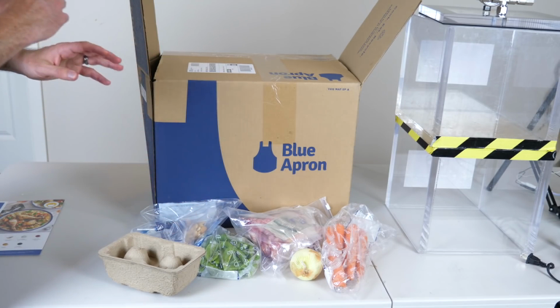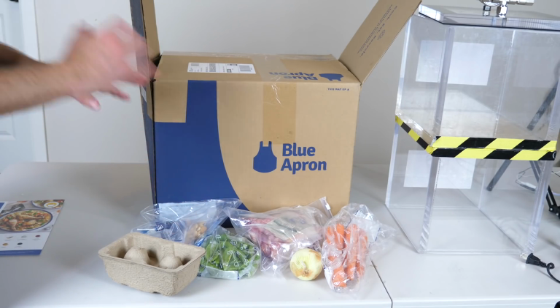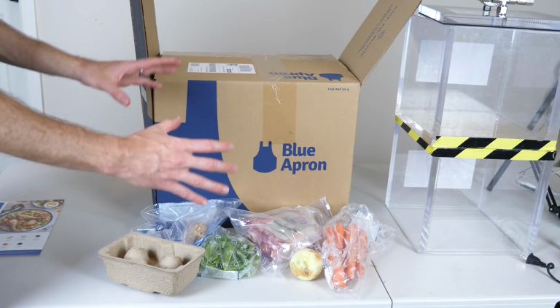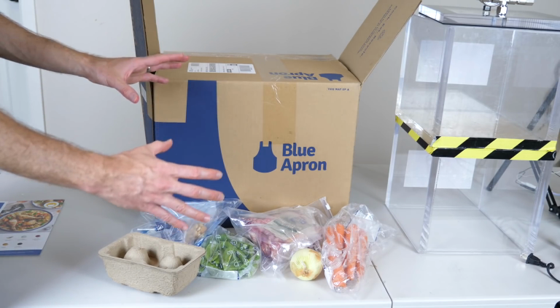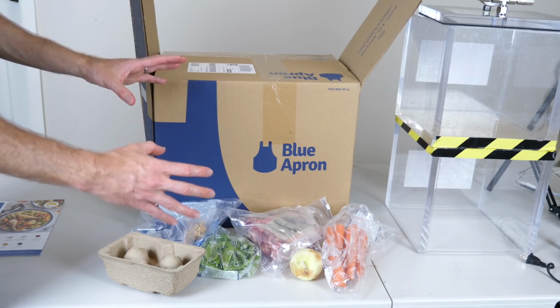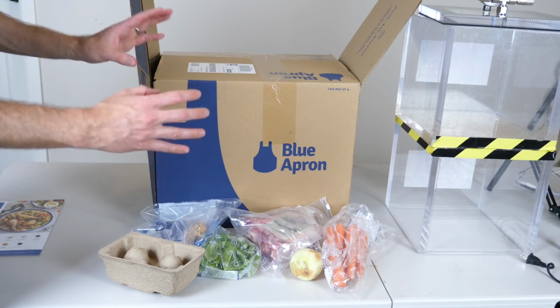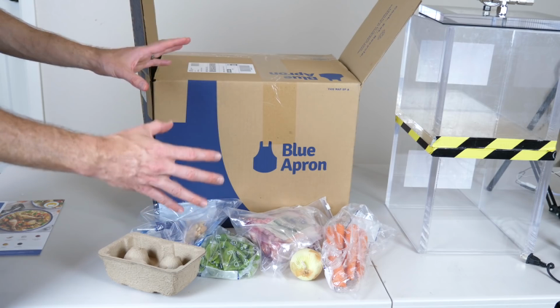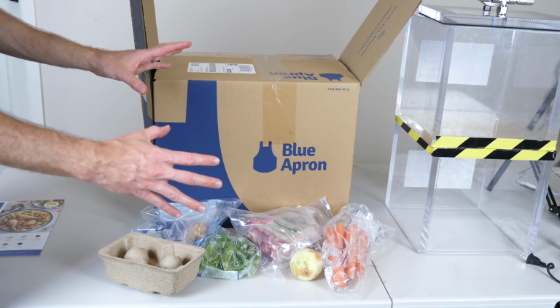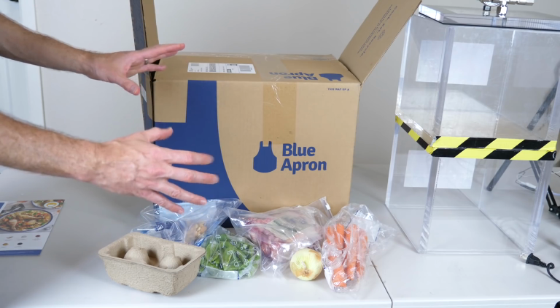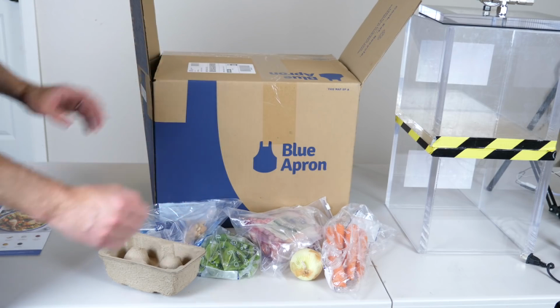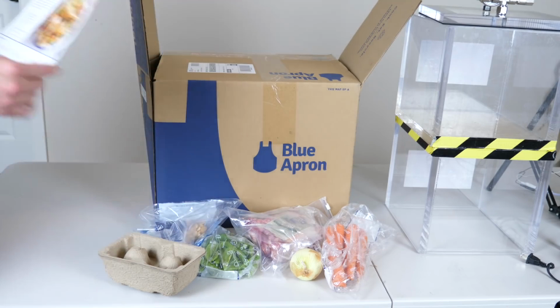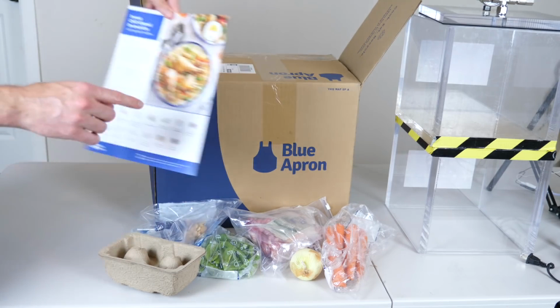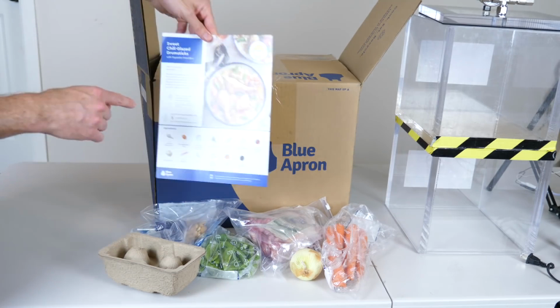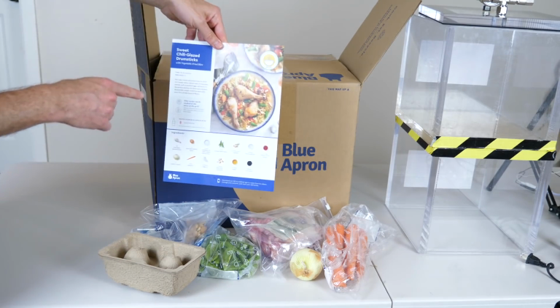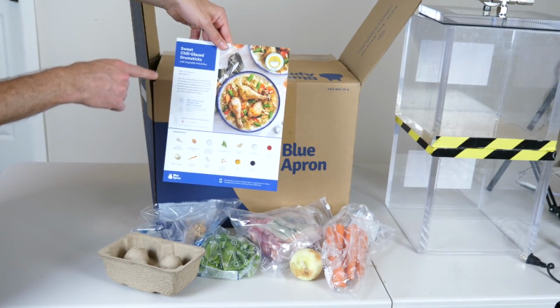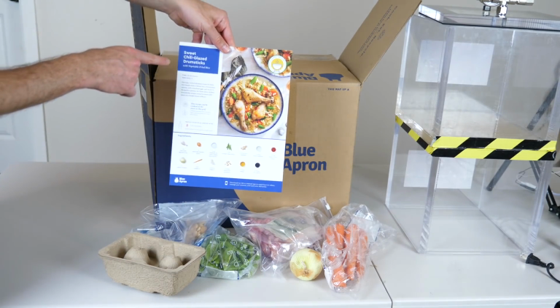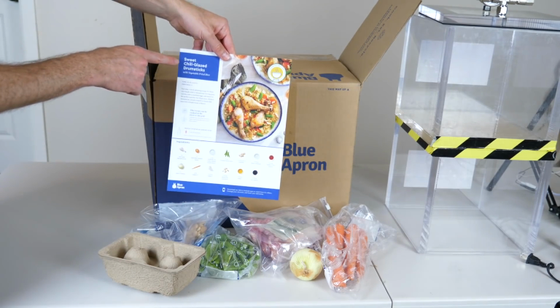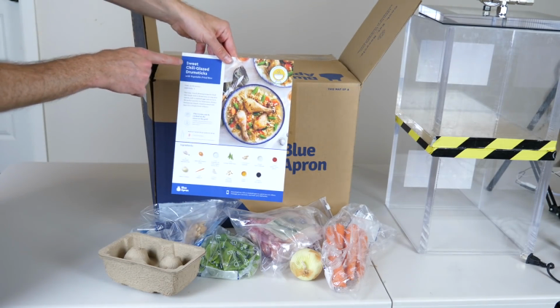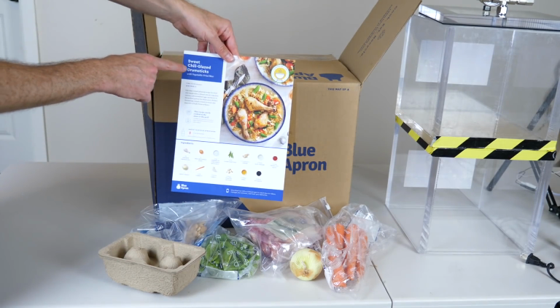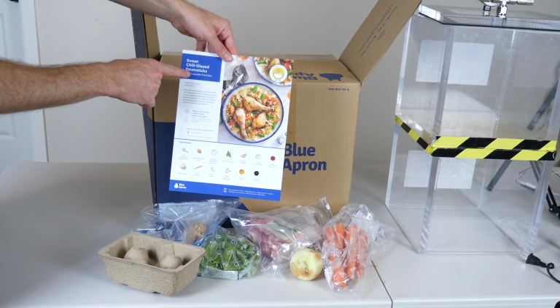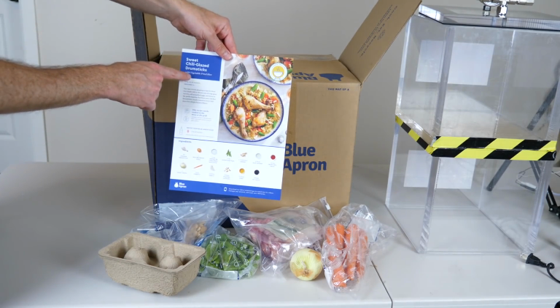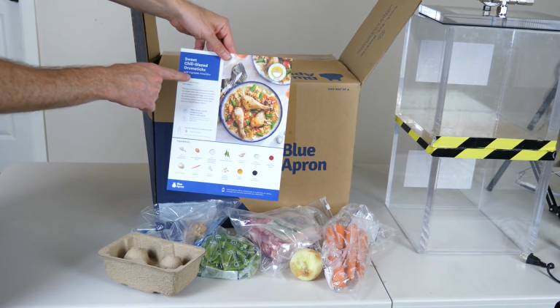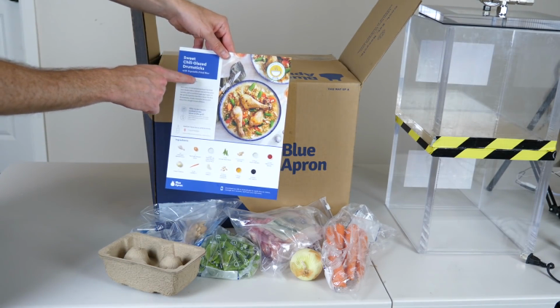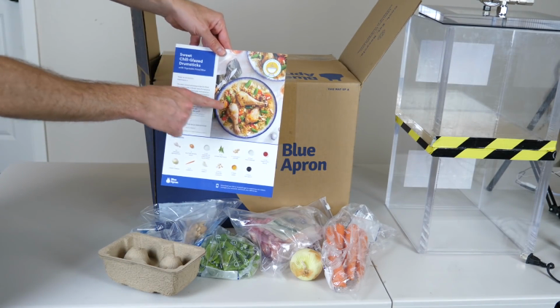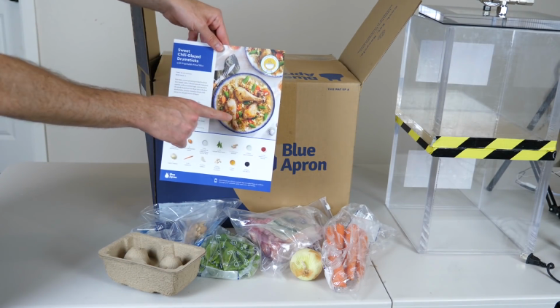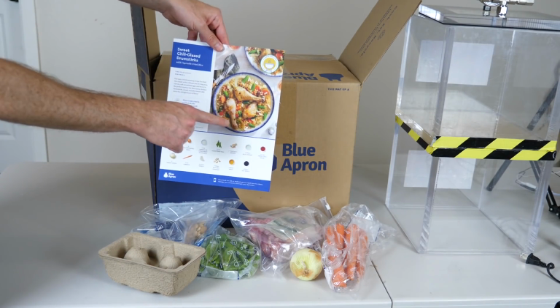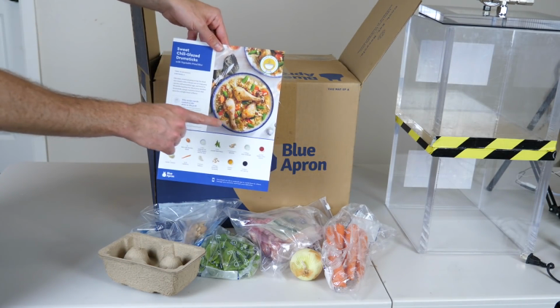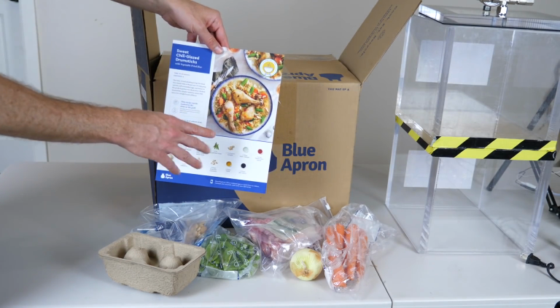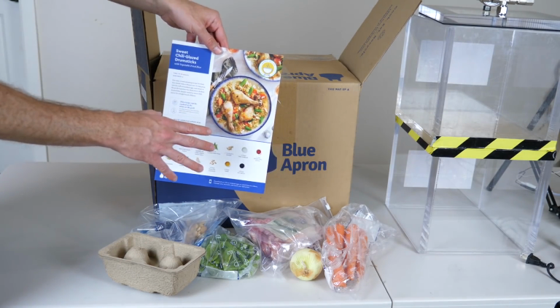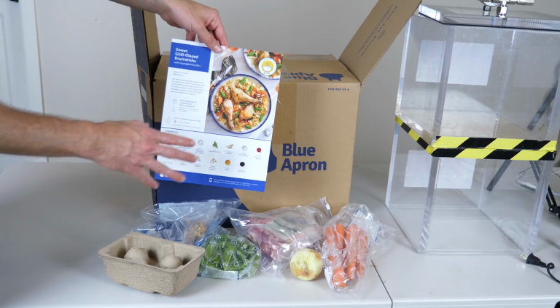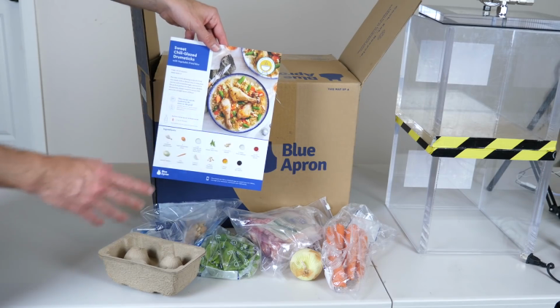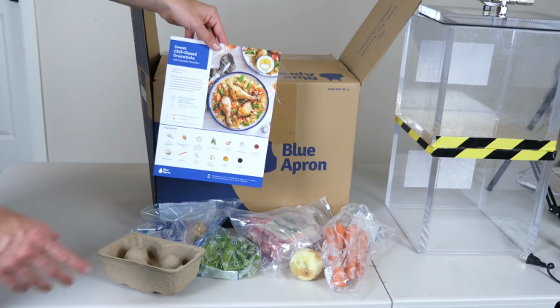Can you cook a meal in a vacuum? I'm going to be attempting to make sweet chili glazed drumsticks in the vacuum chamber.